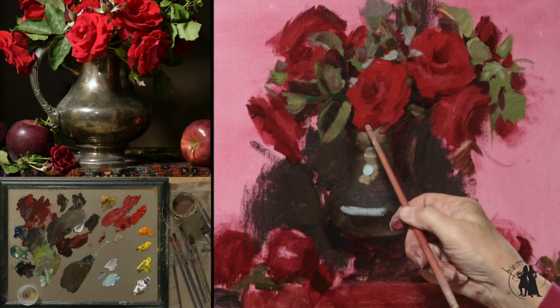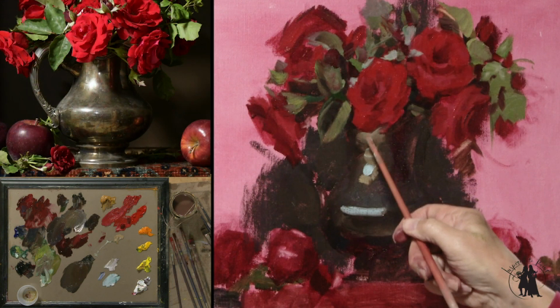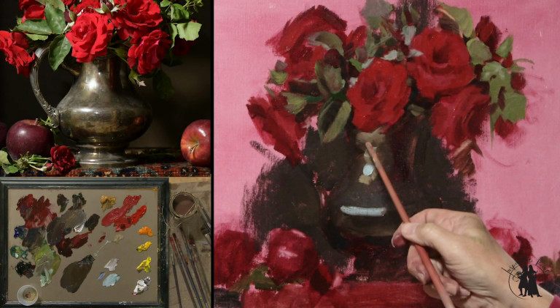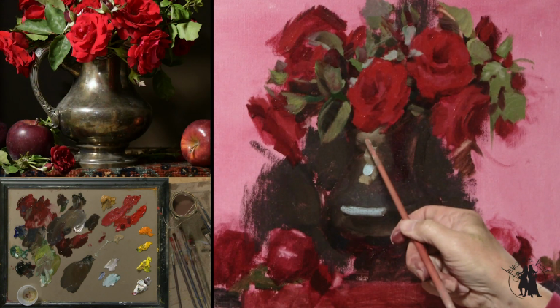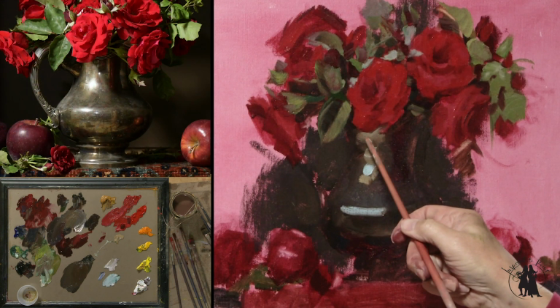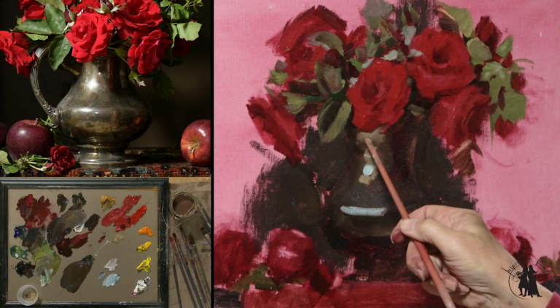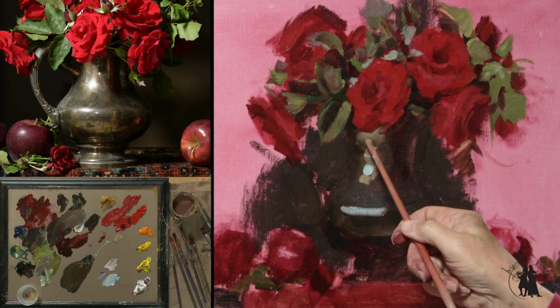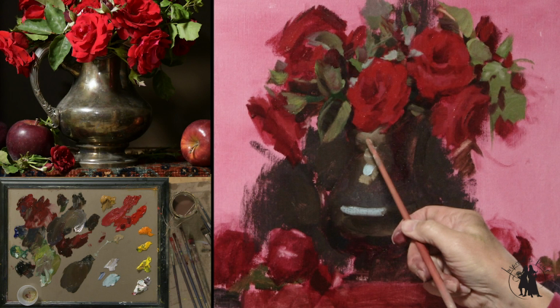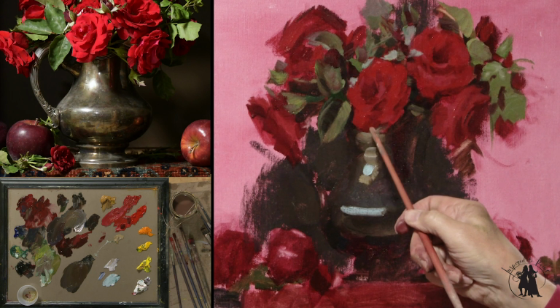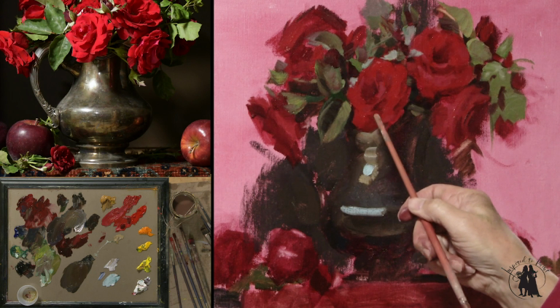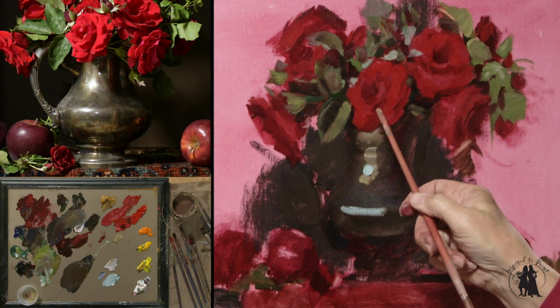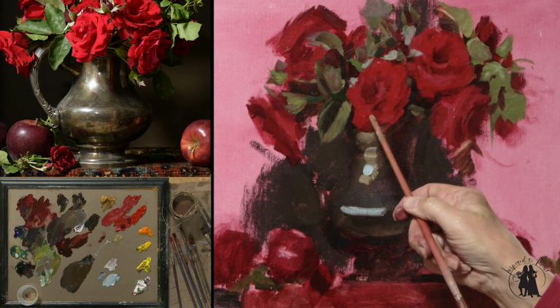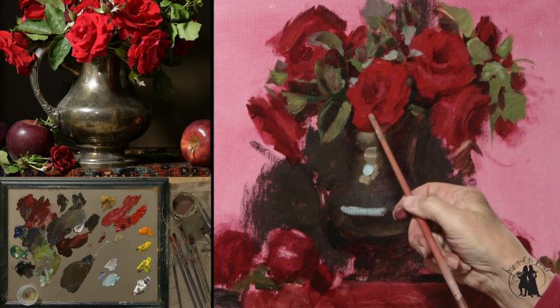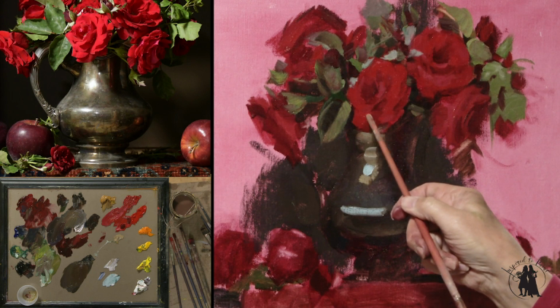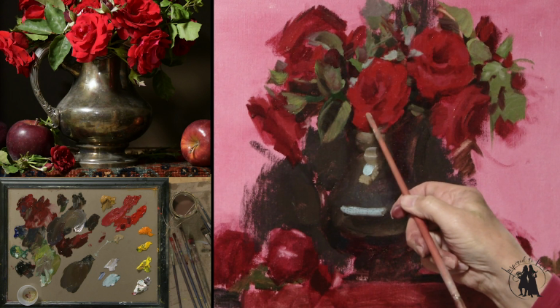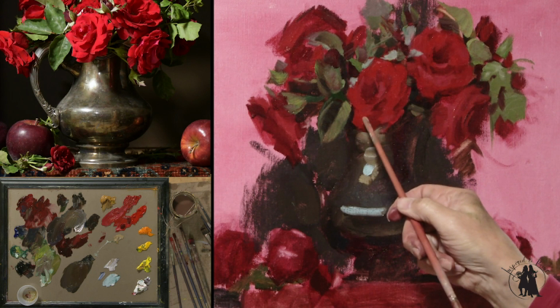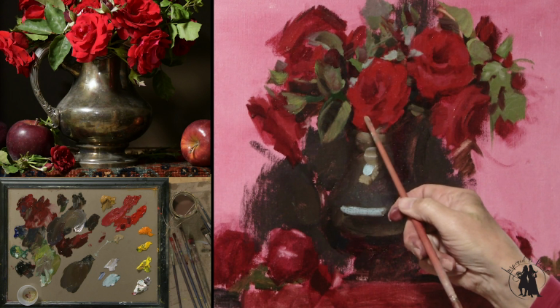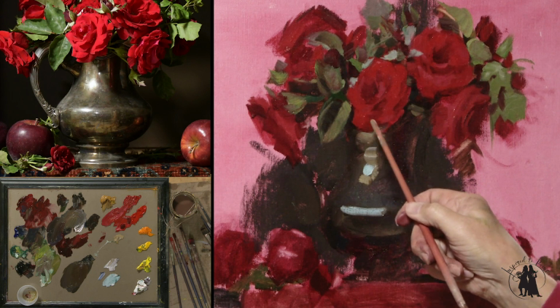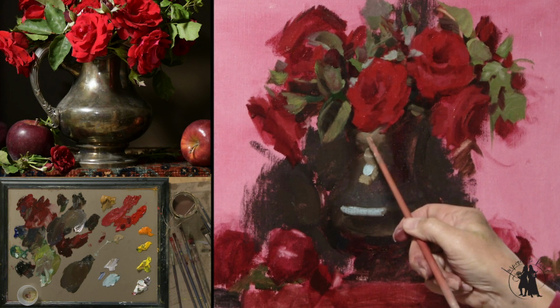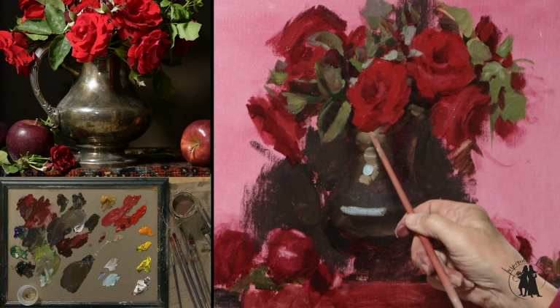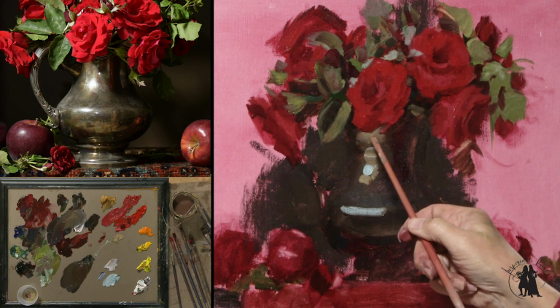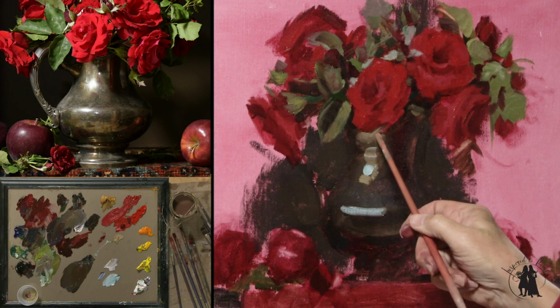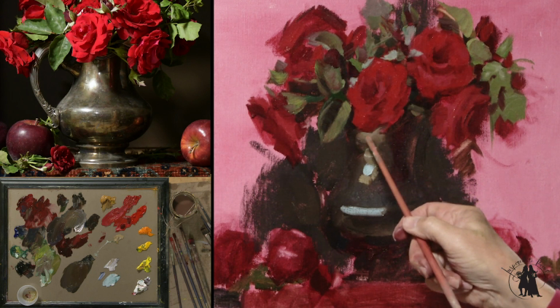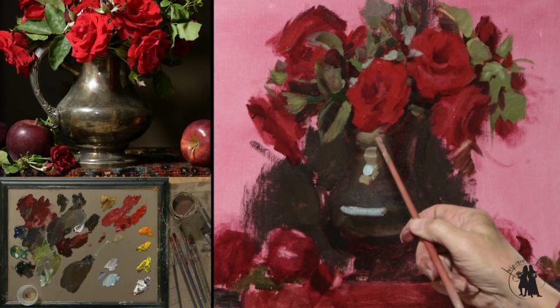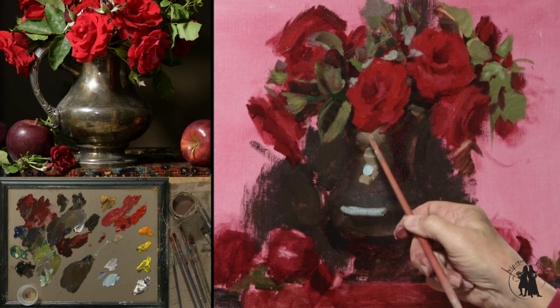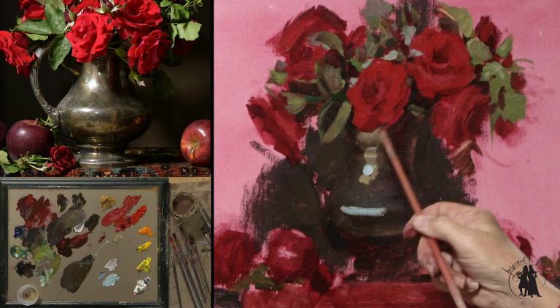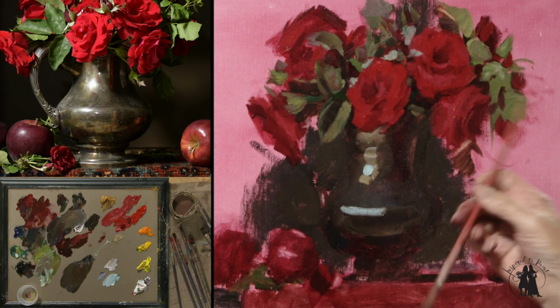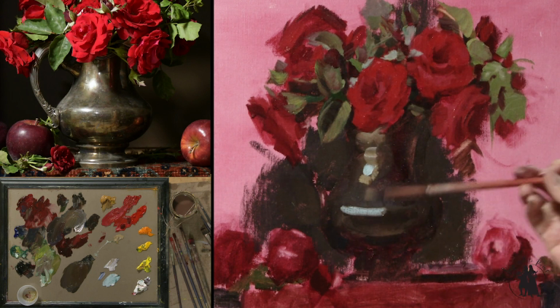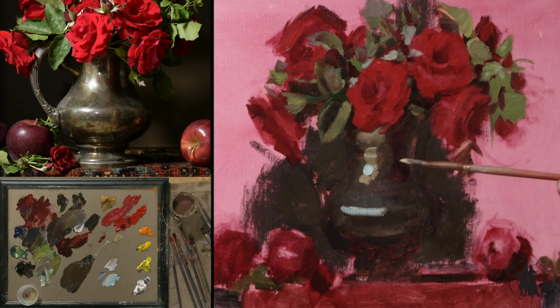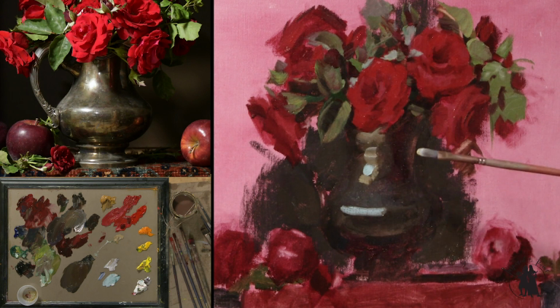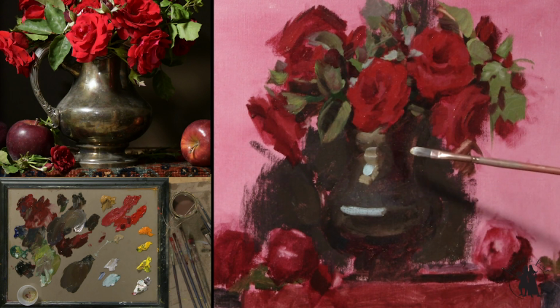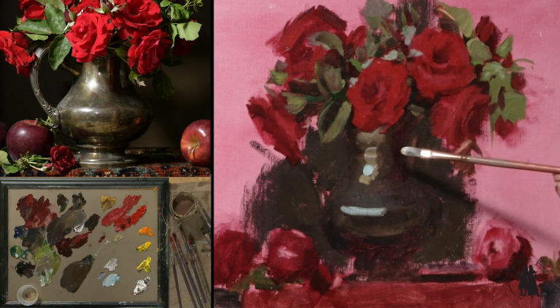The duller I make this, the brighter that's going to look. So don't have a bright color there.